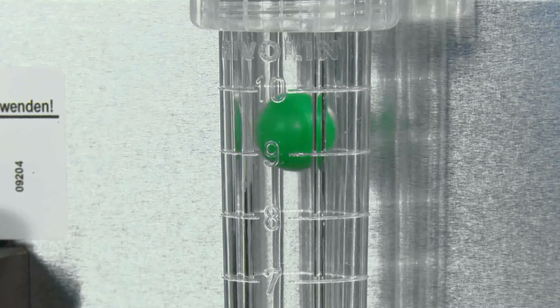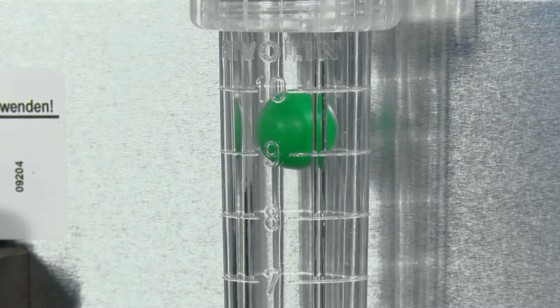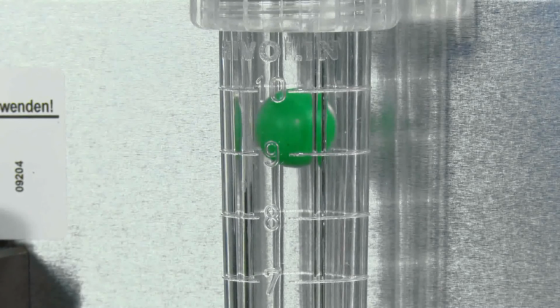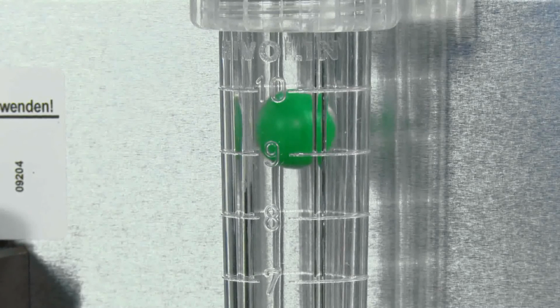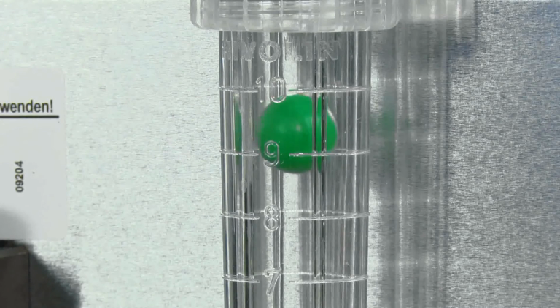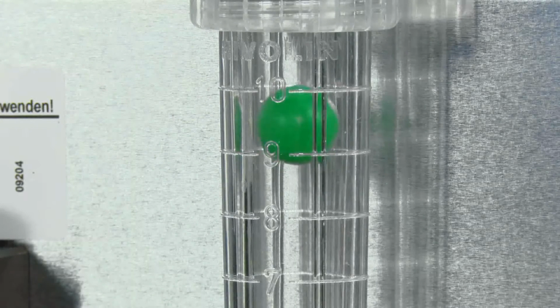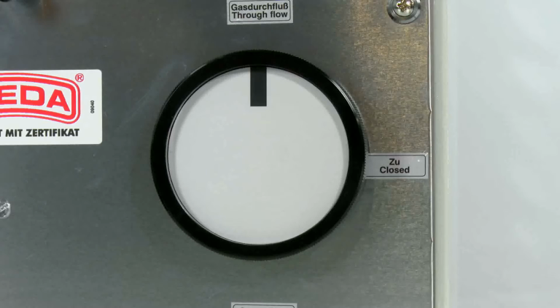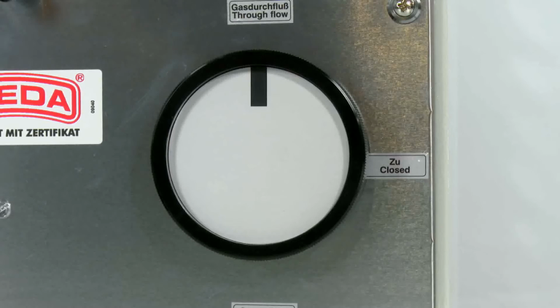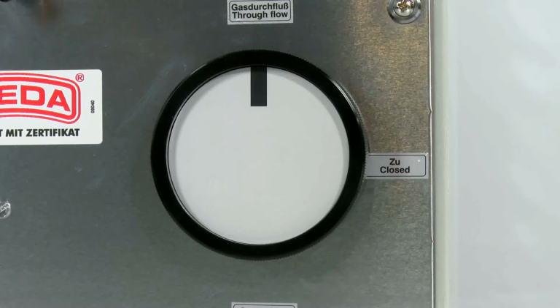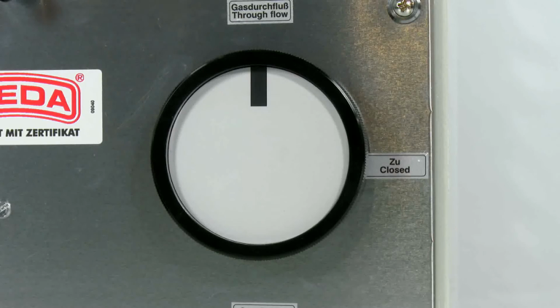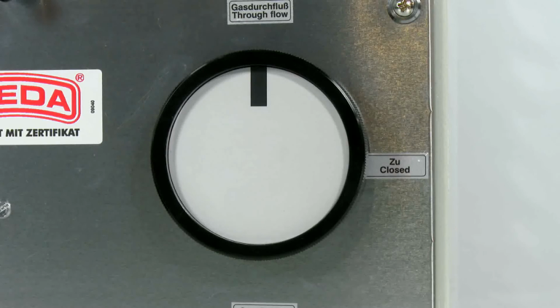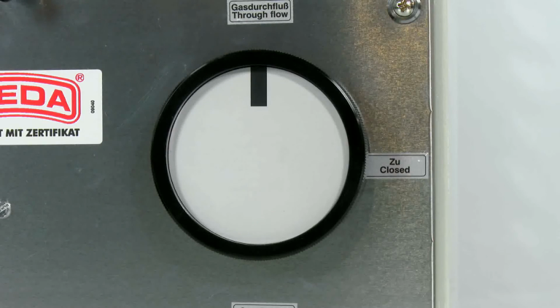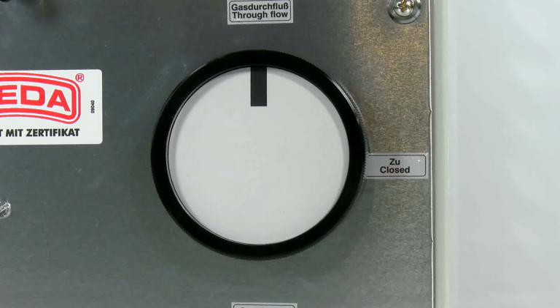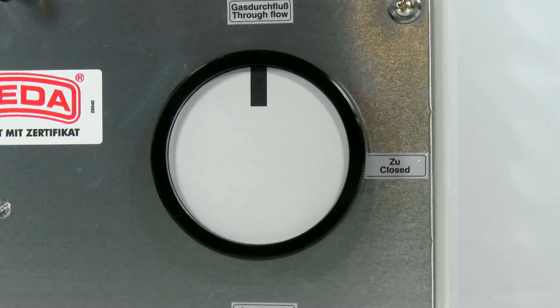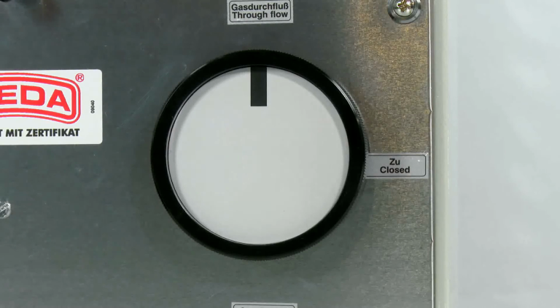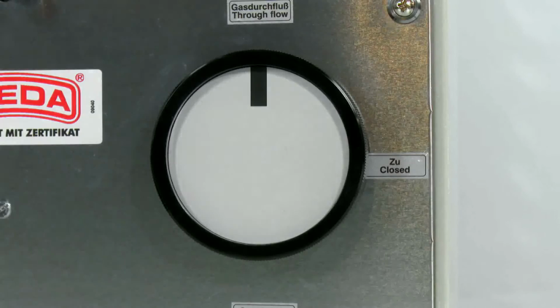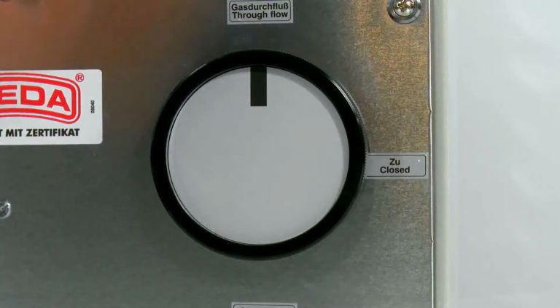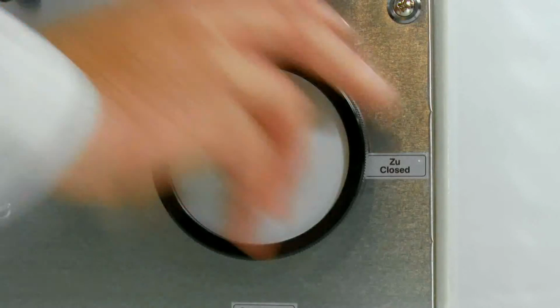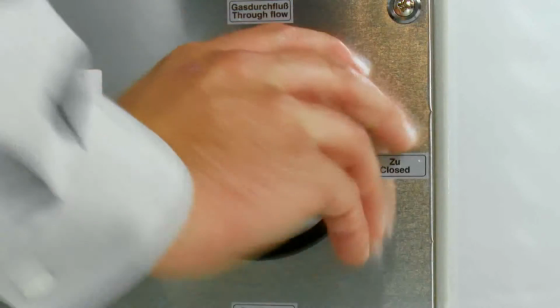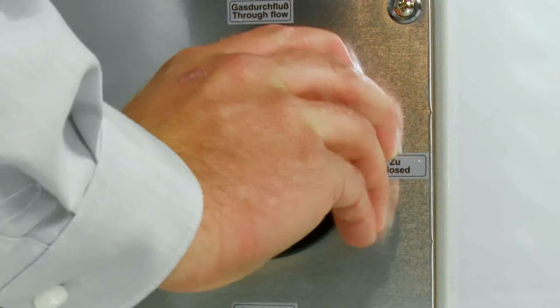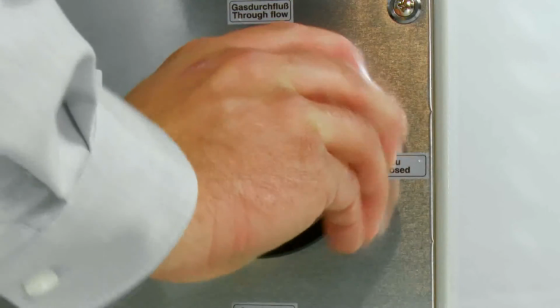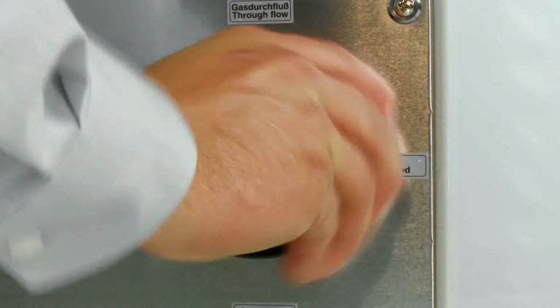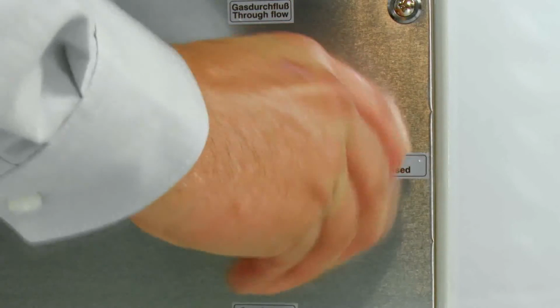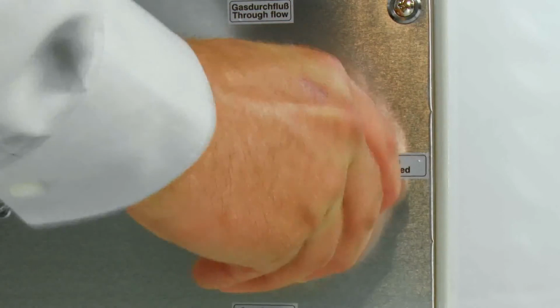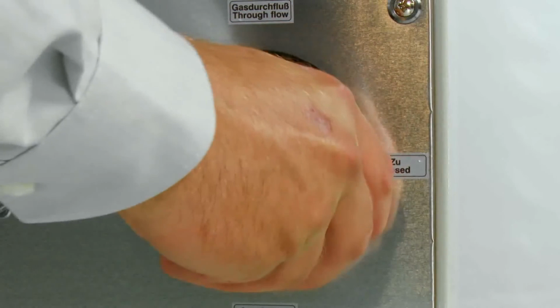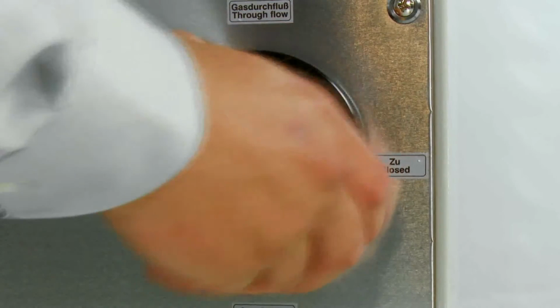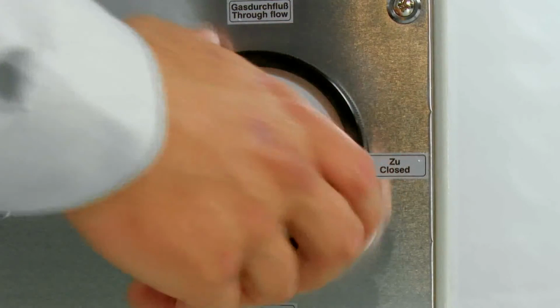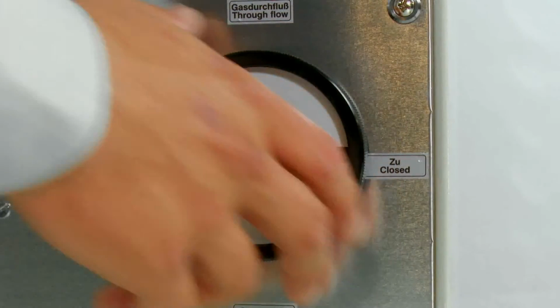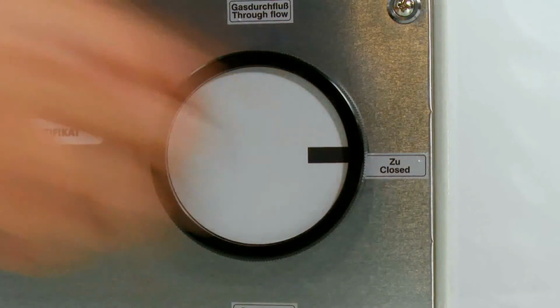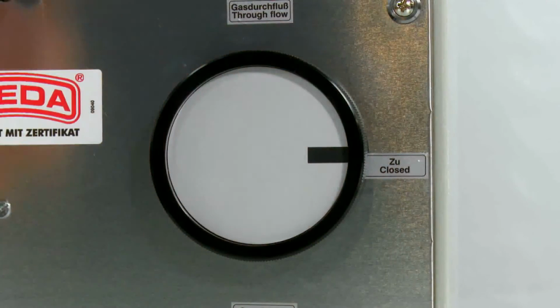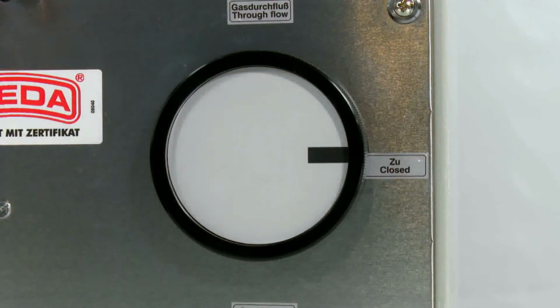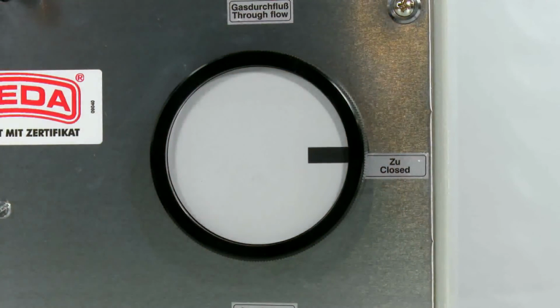By turning the hand wheel to the closed position, one completes the adjustment. The device is now operational.